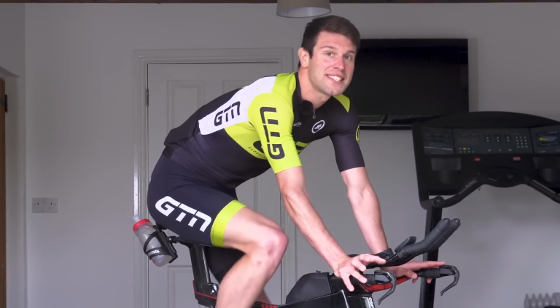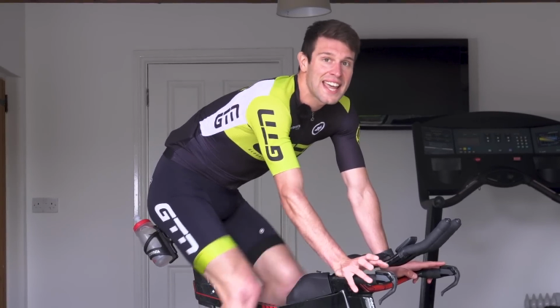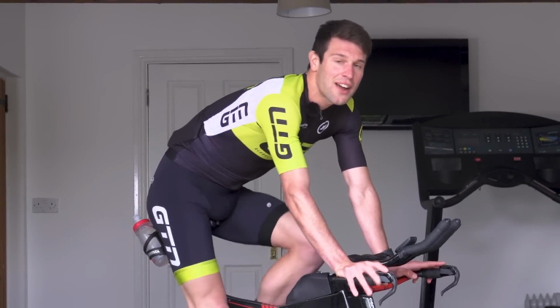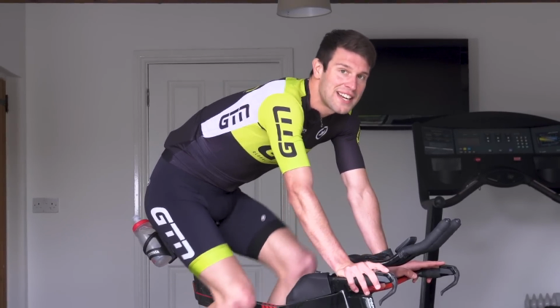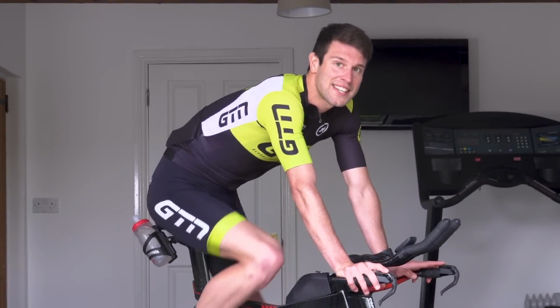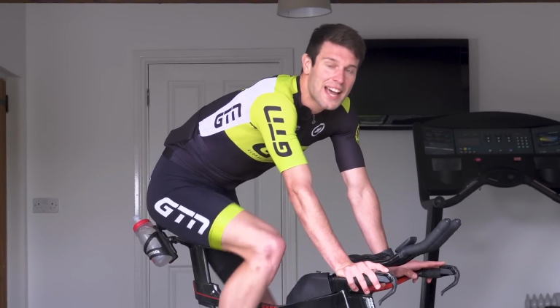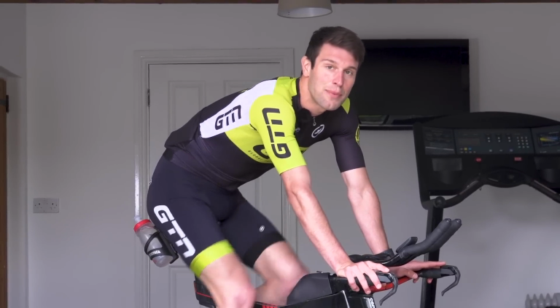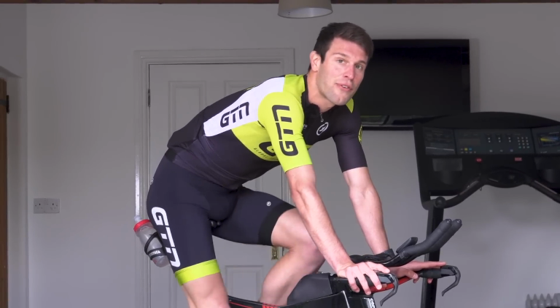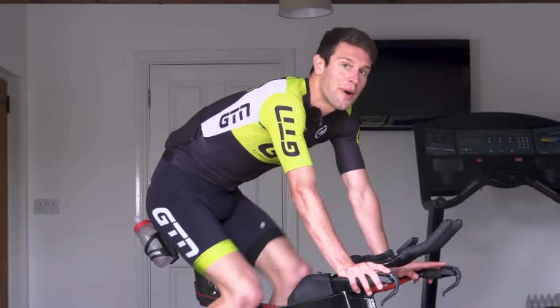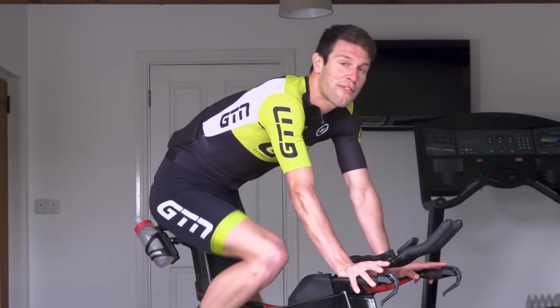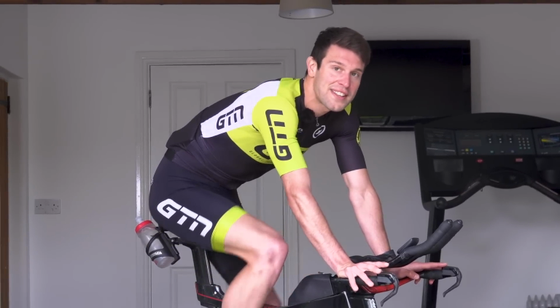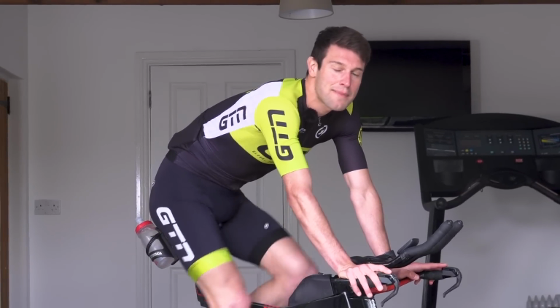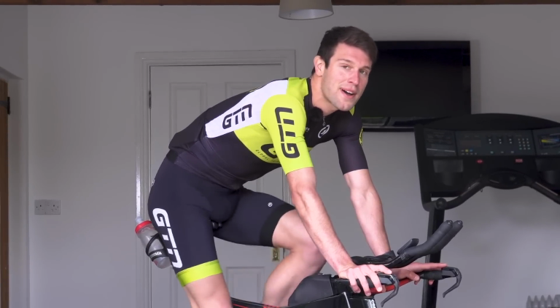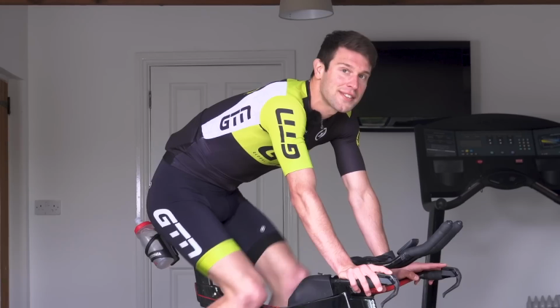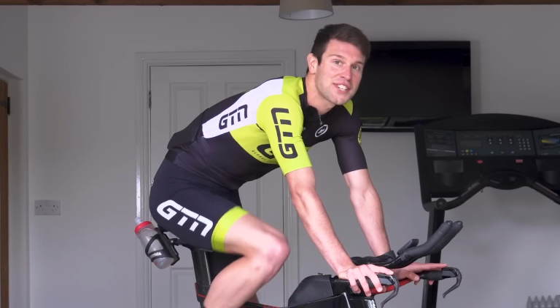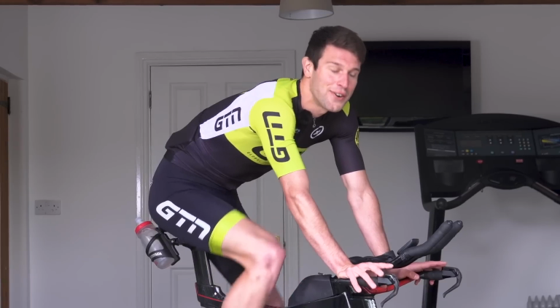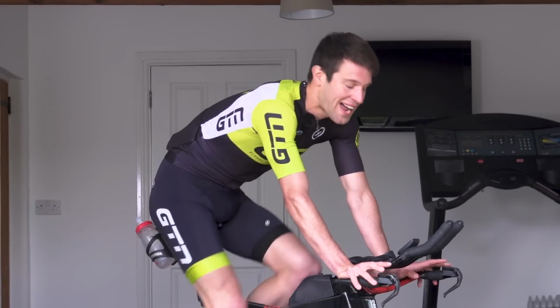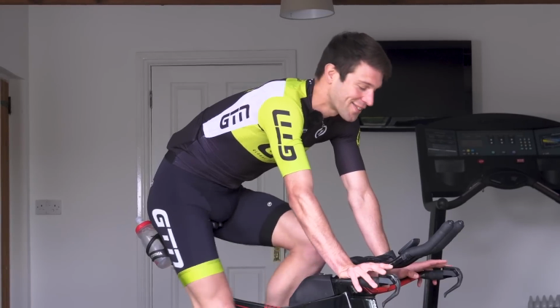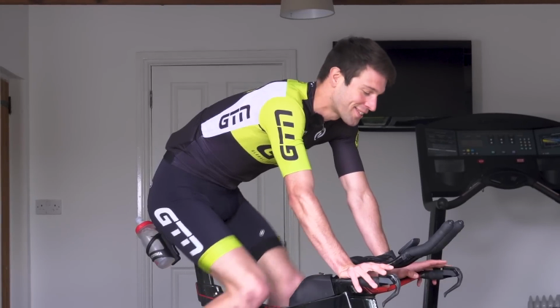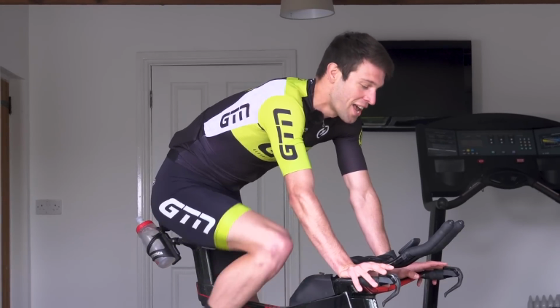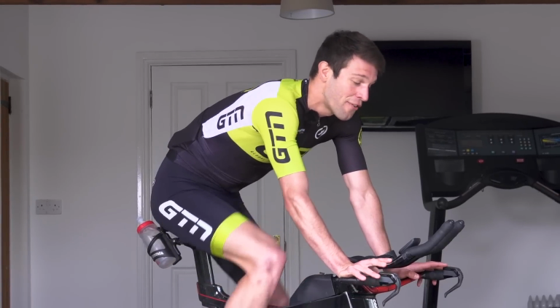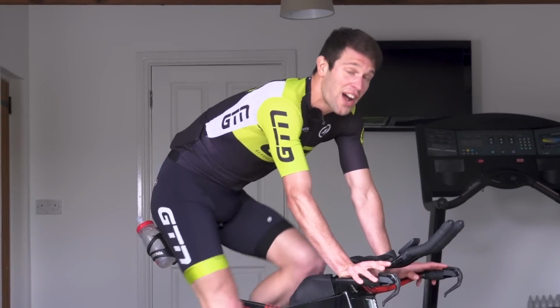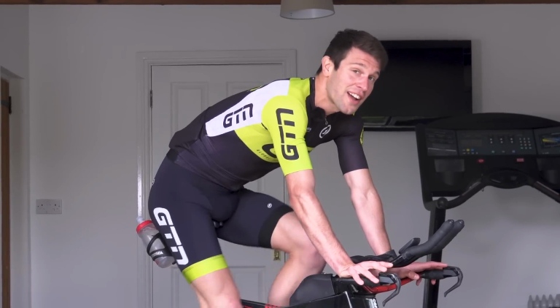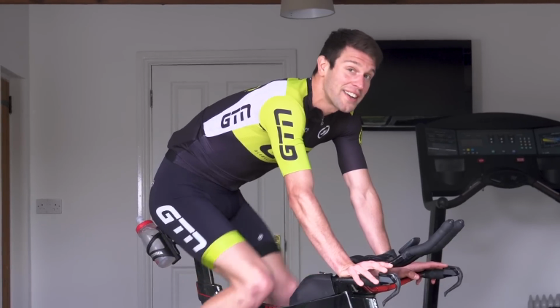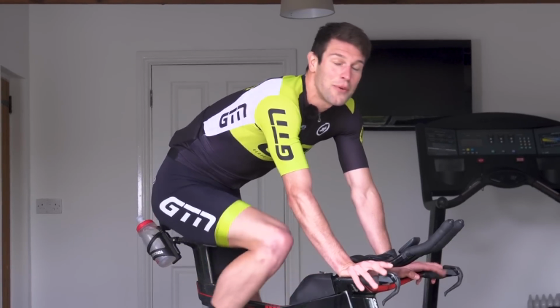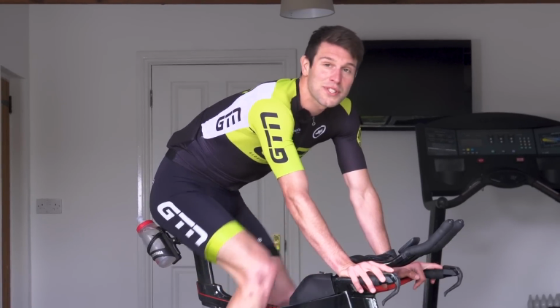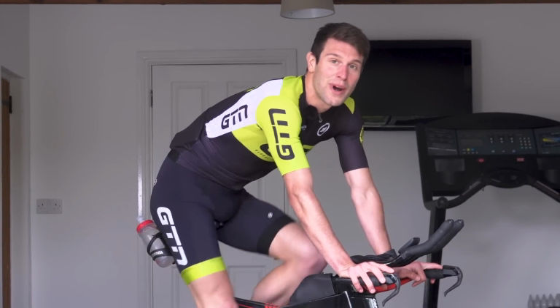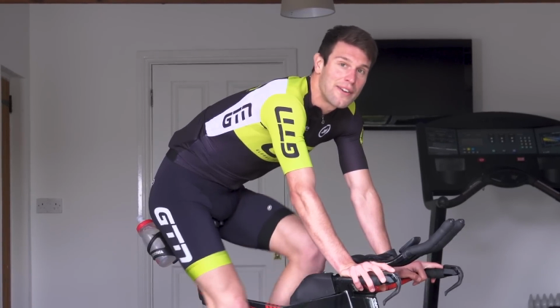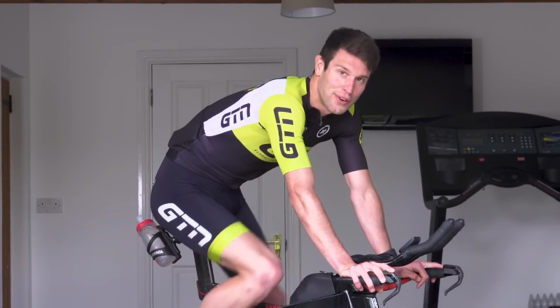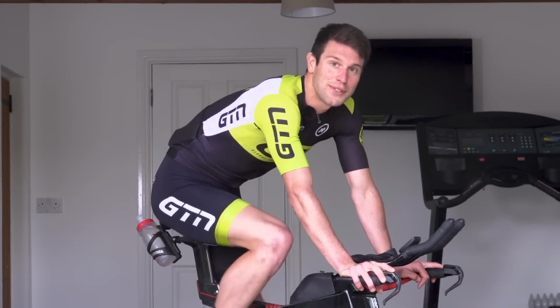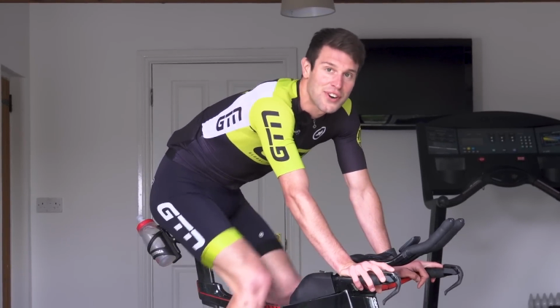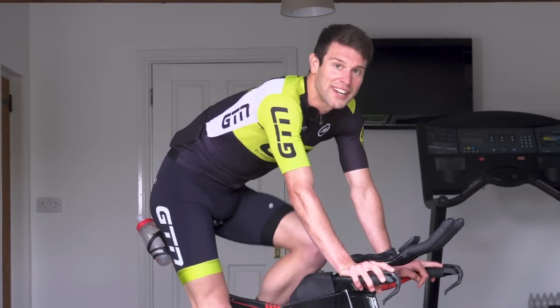Today I've enlisted the help from our friends and partners of the channel, ASSOS, for our guide on what to wear for indoor training.